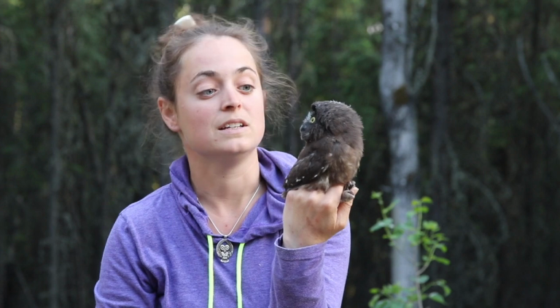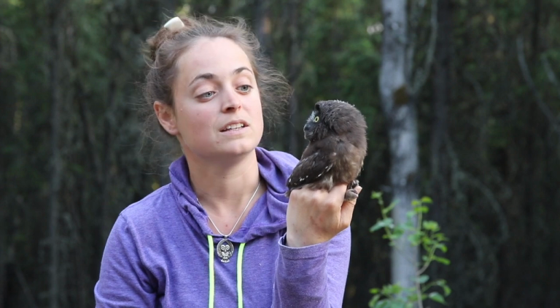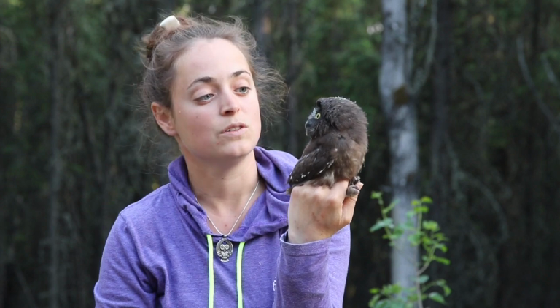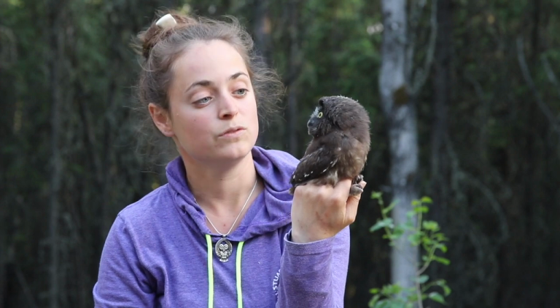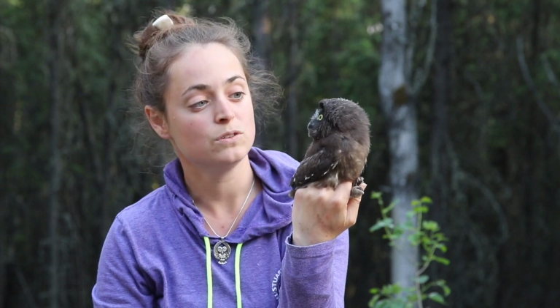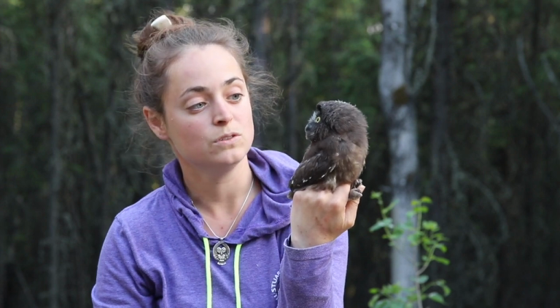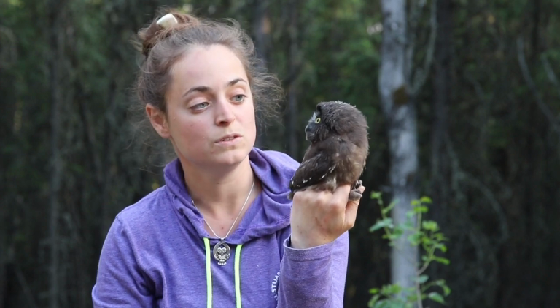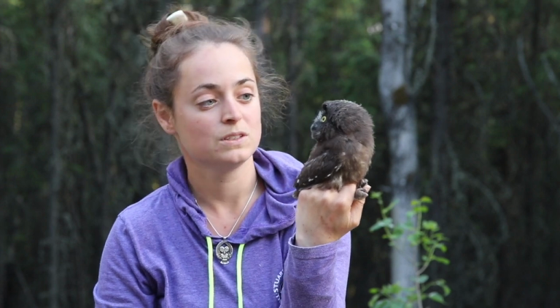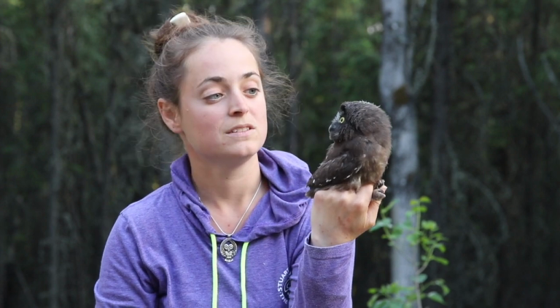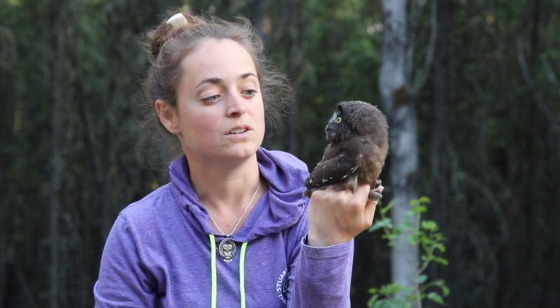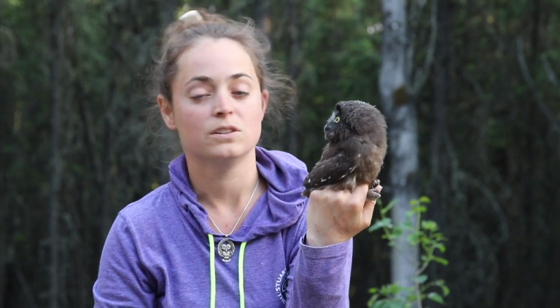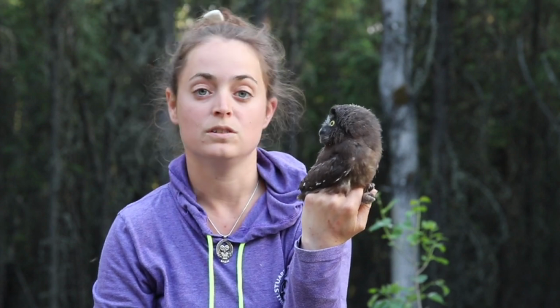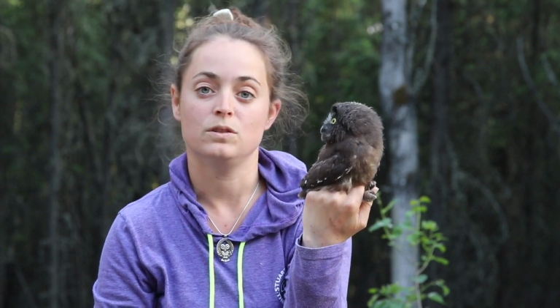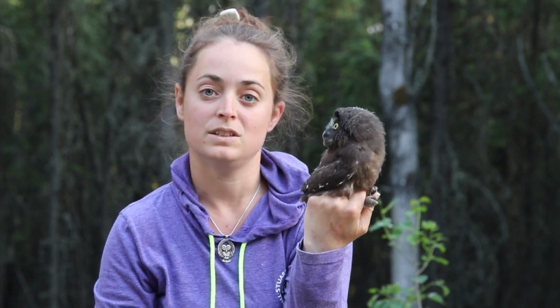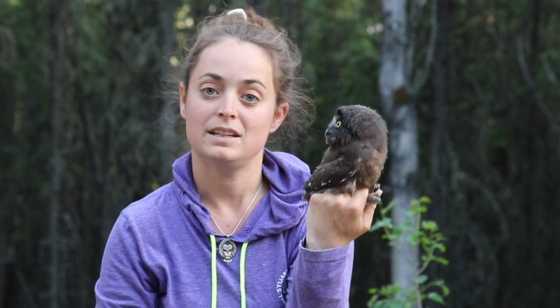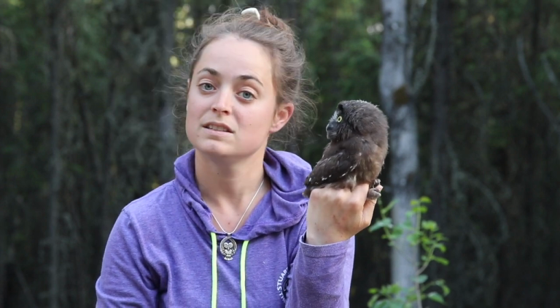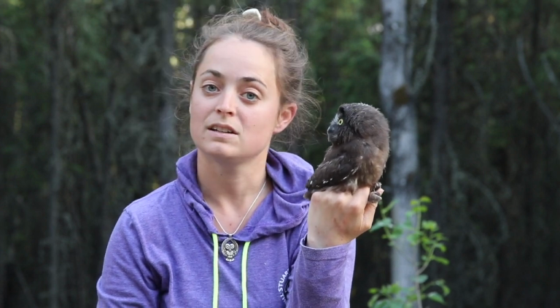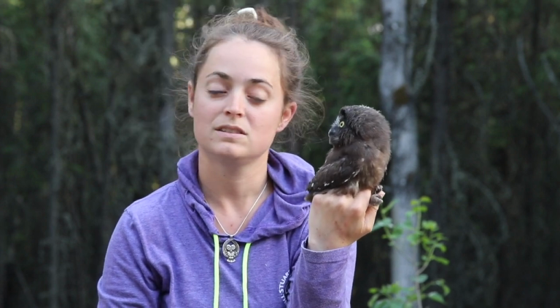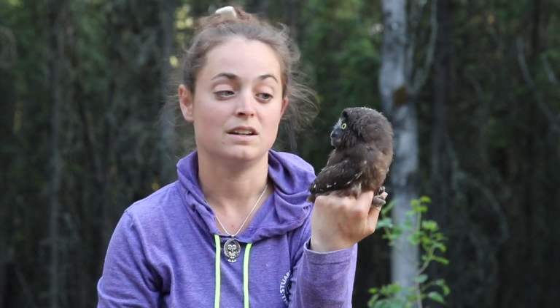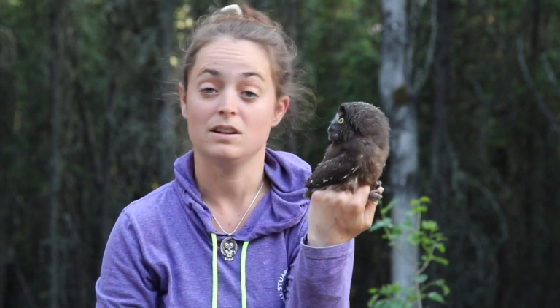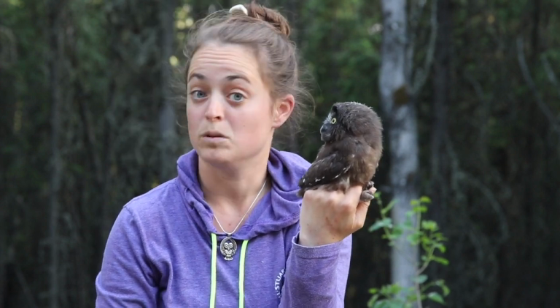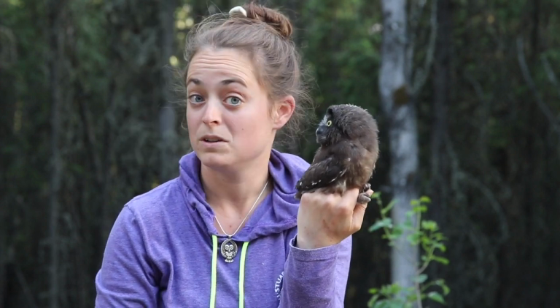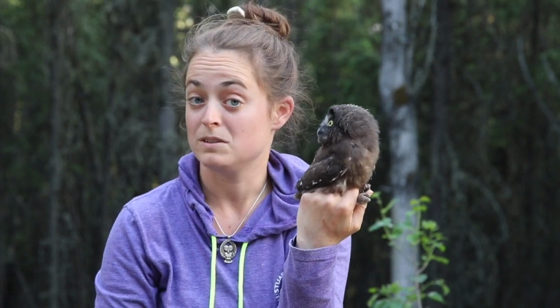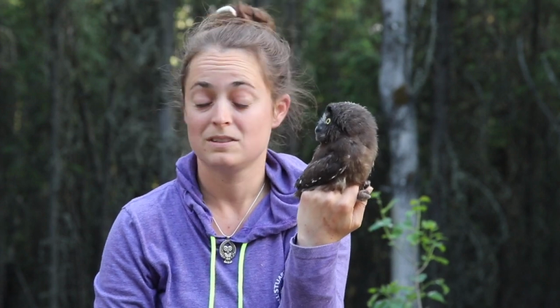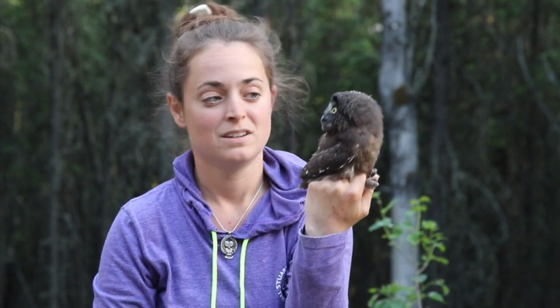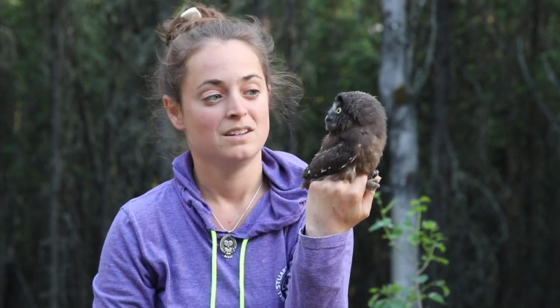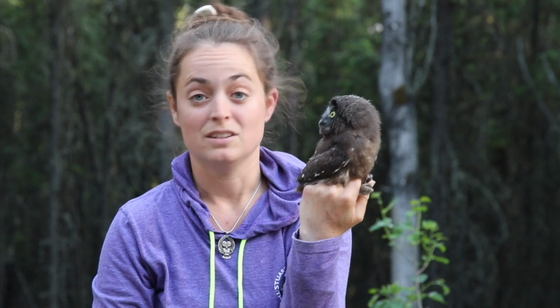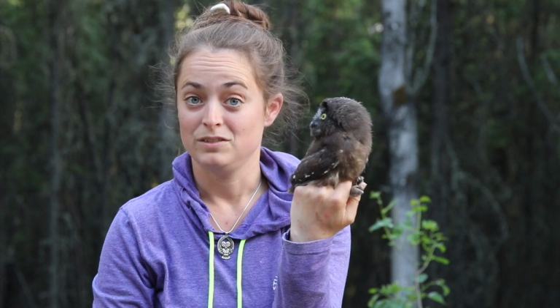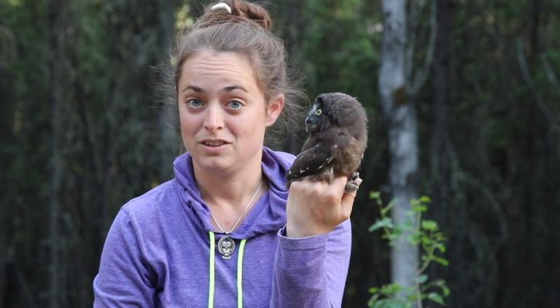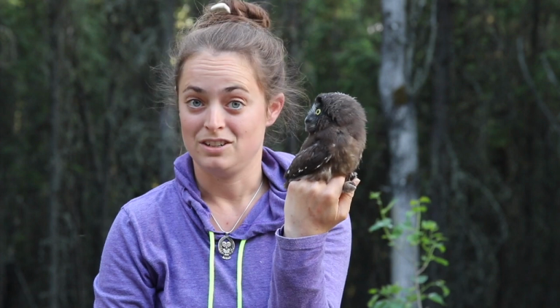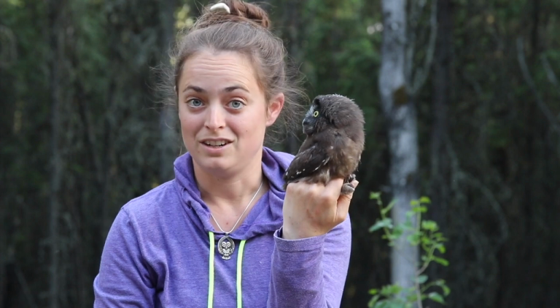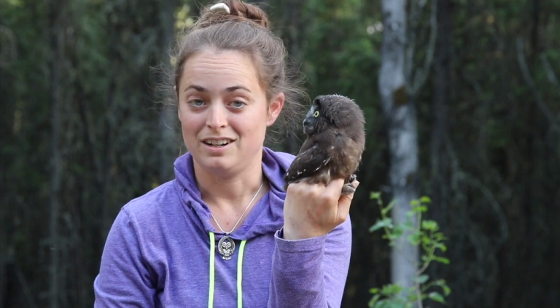Their diet consists mainly of microtine rodents — things like voles. They're also known to take insects and other birds. Tough little creature here.